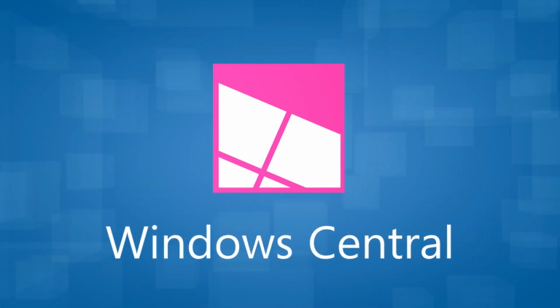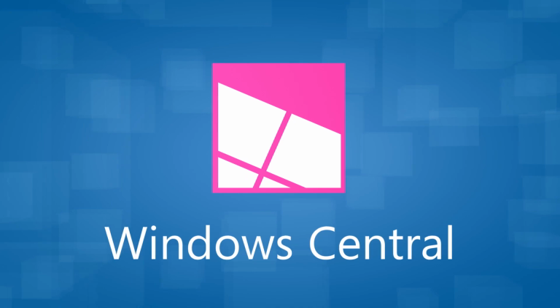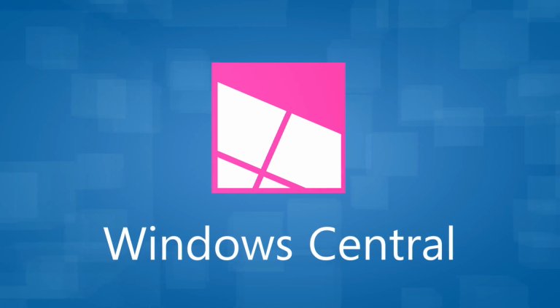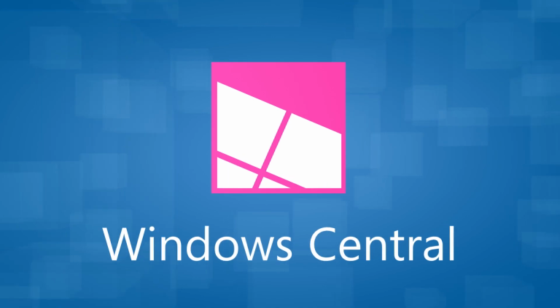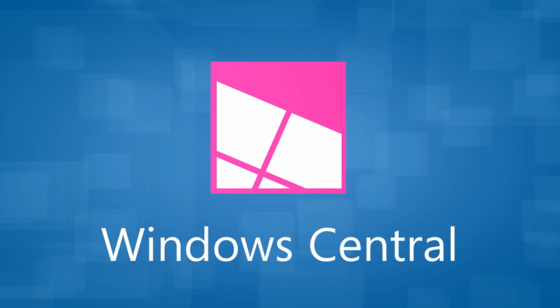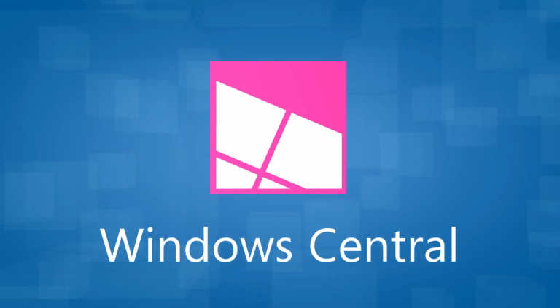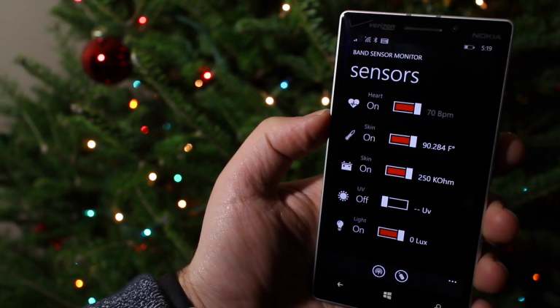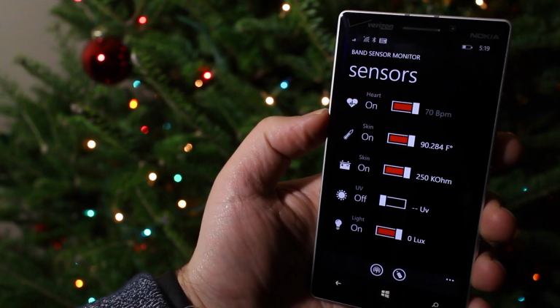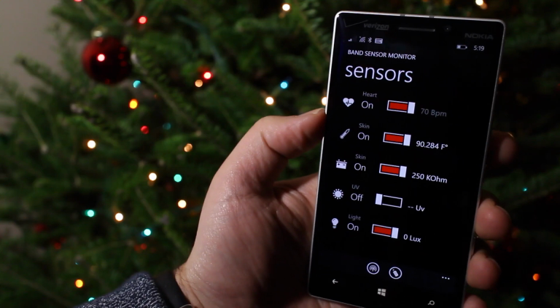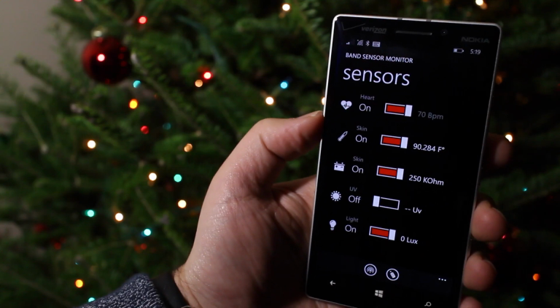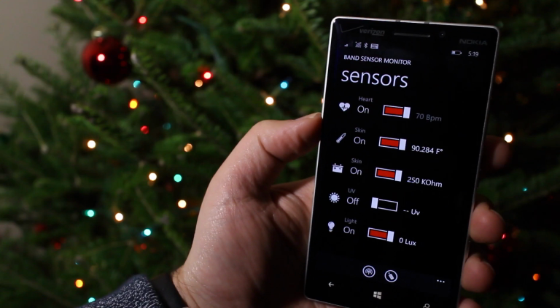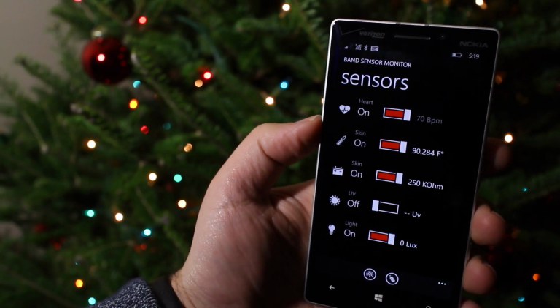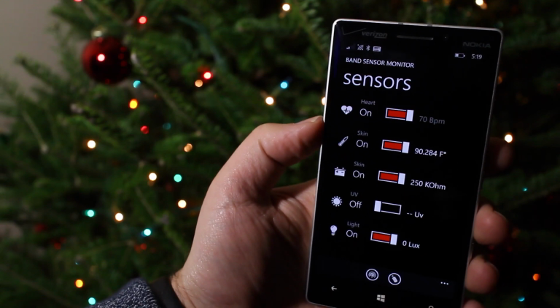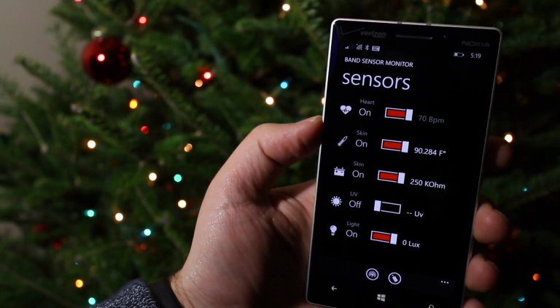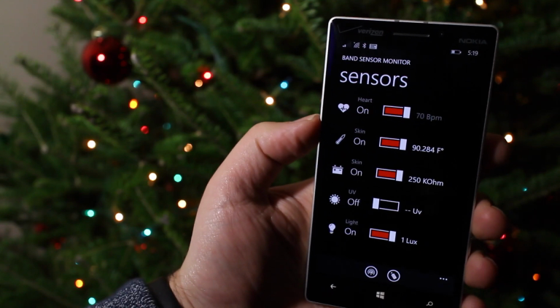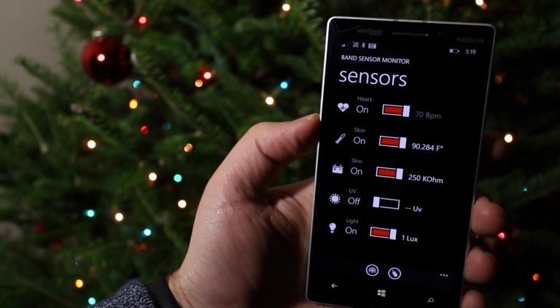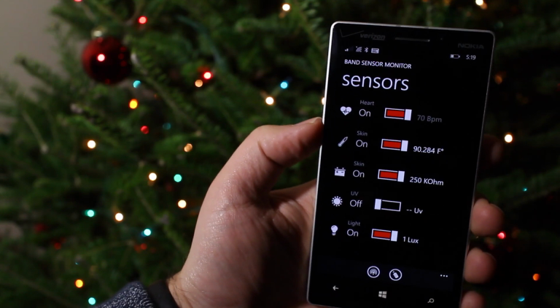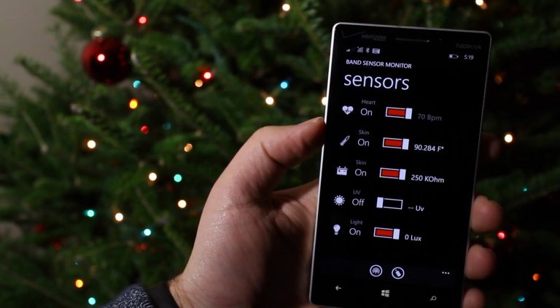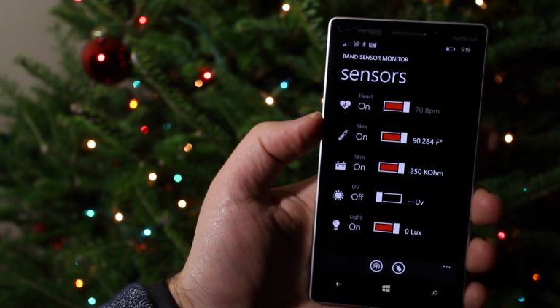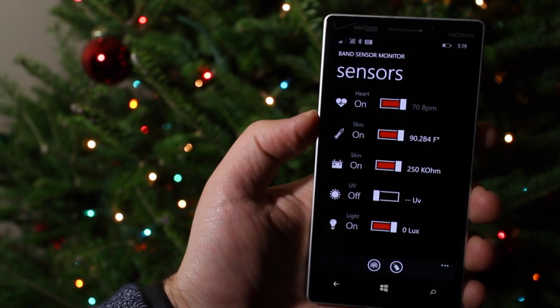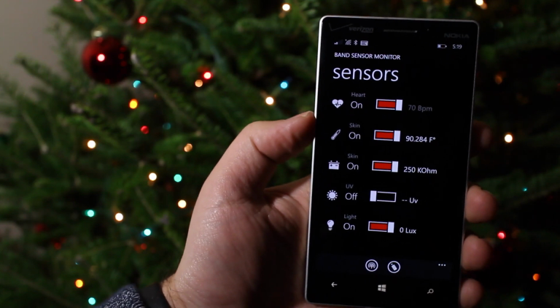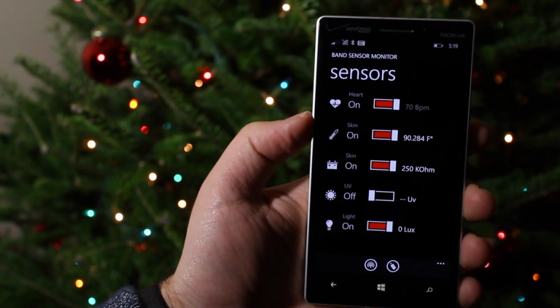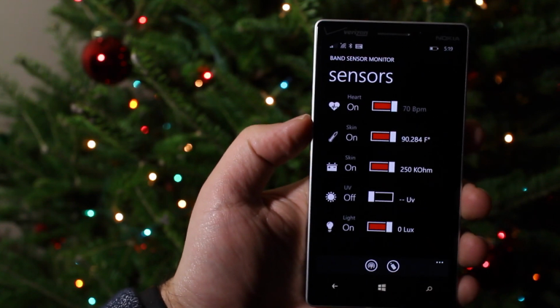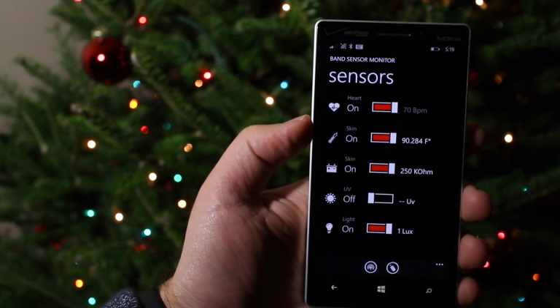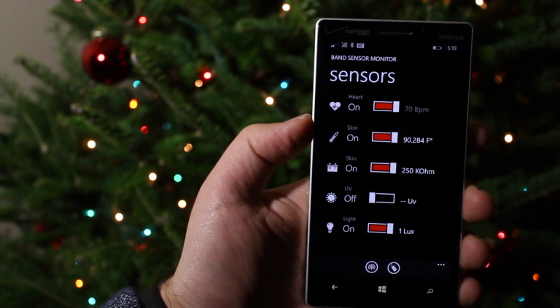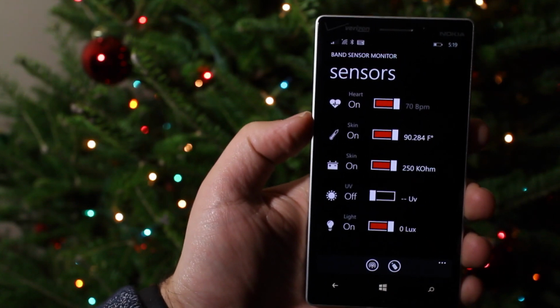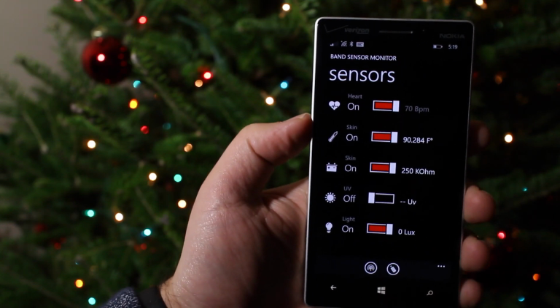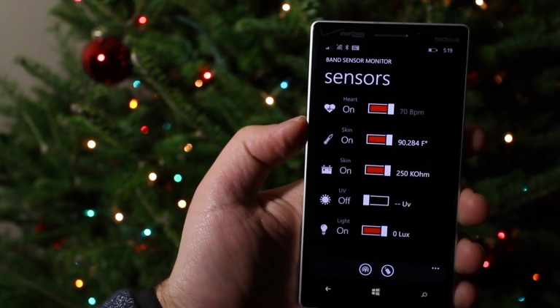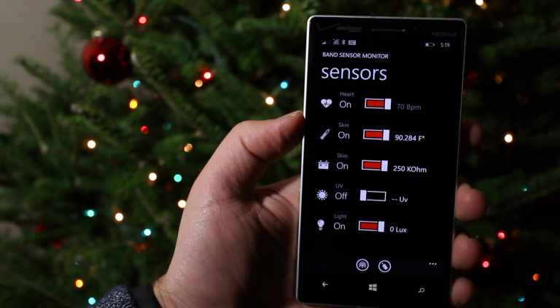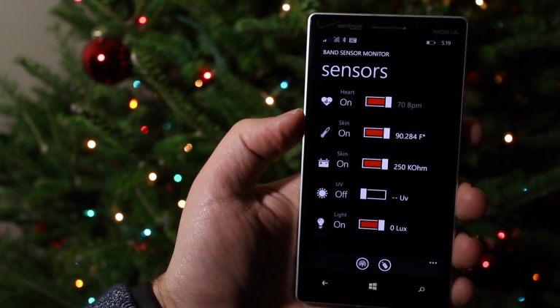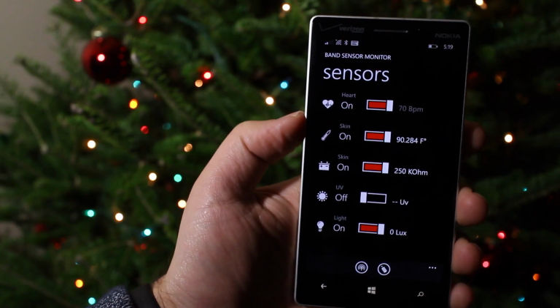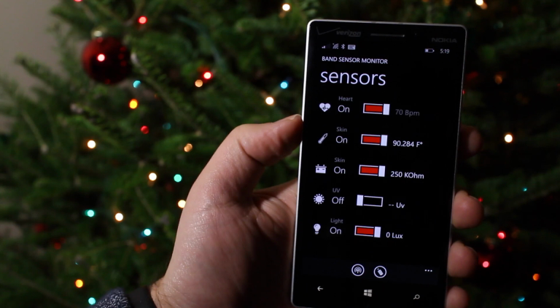Band Sensor Monitor is available right now in the Windows Phone Store. It goes for $1.99, although there is a free trial.